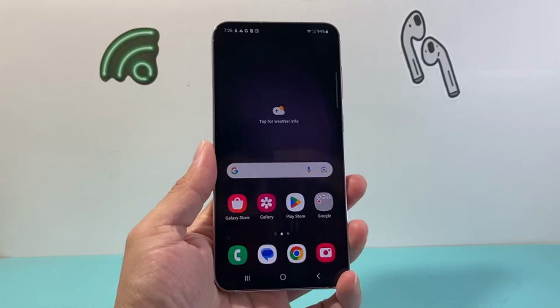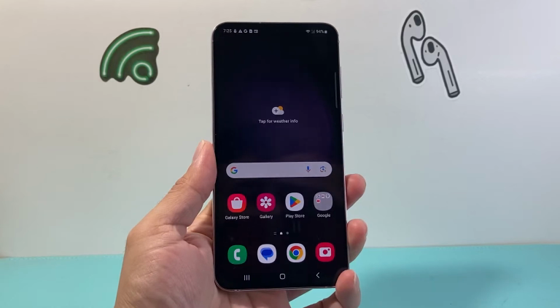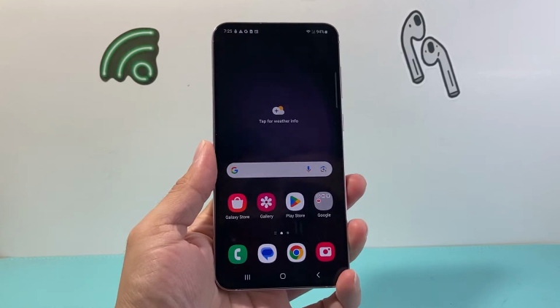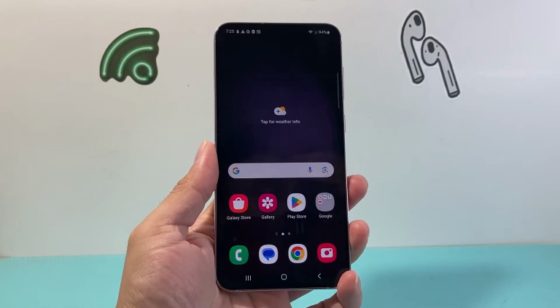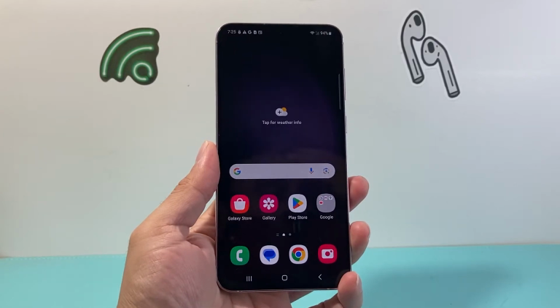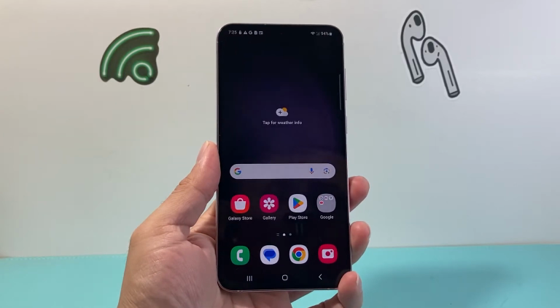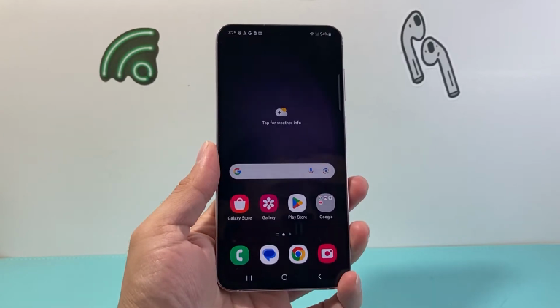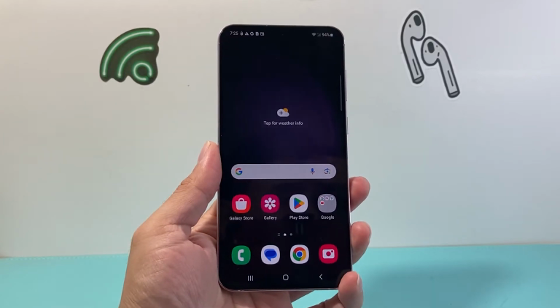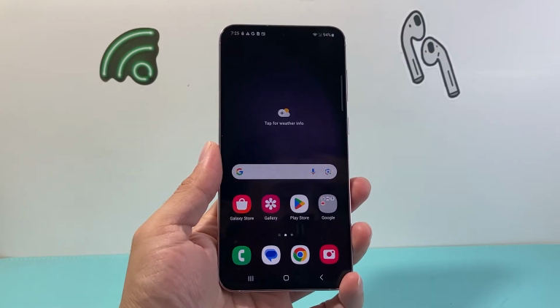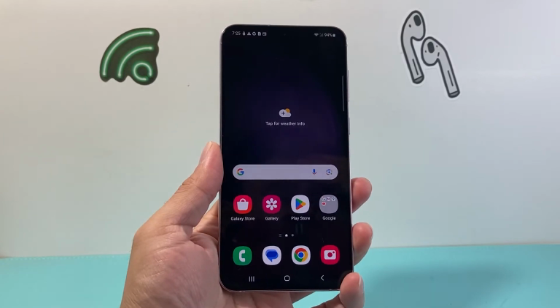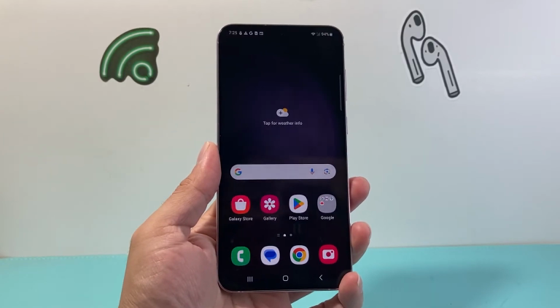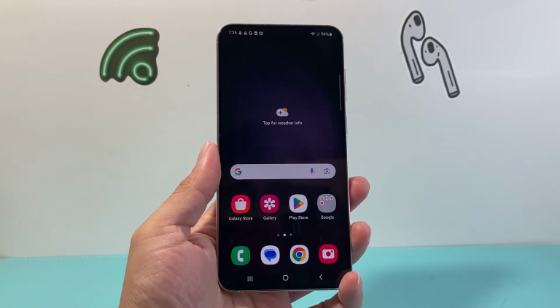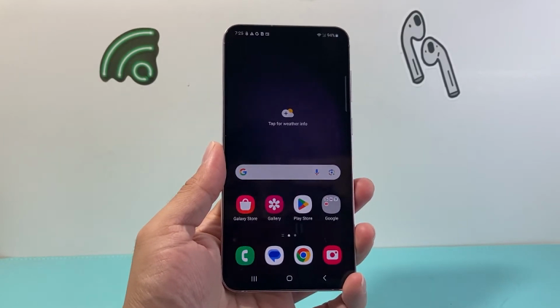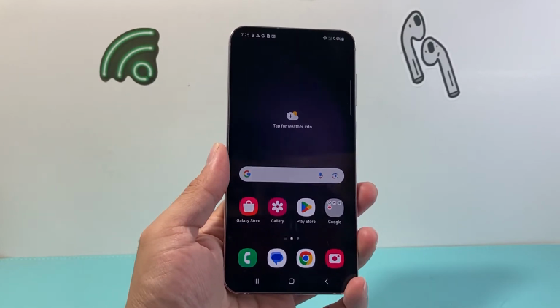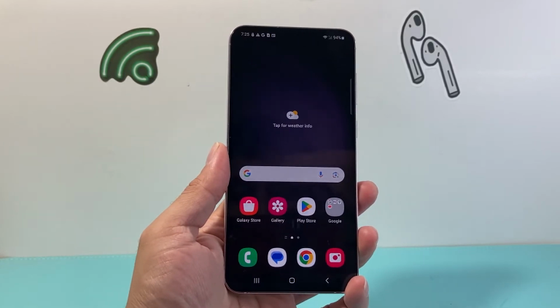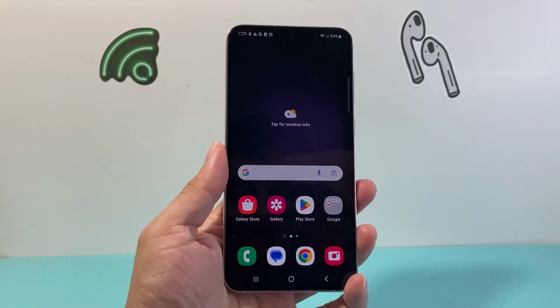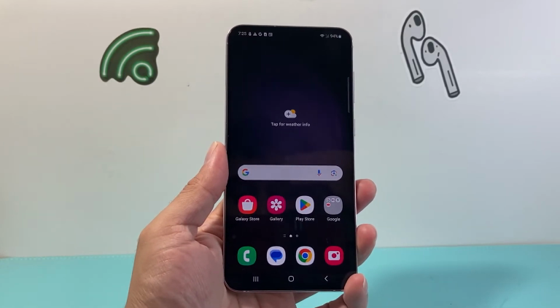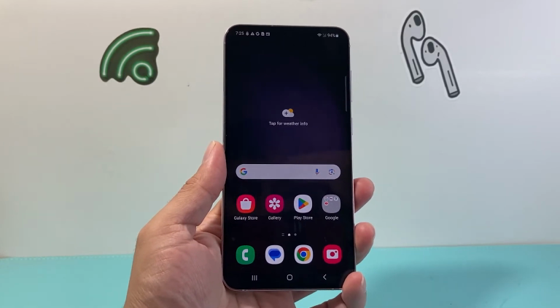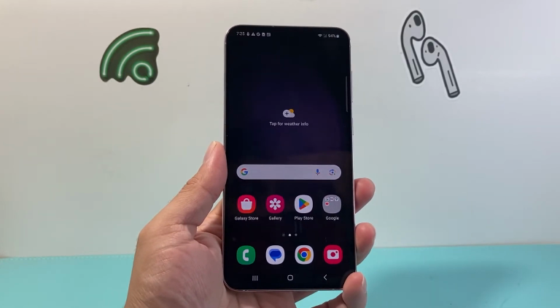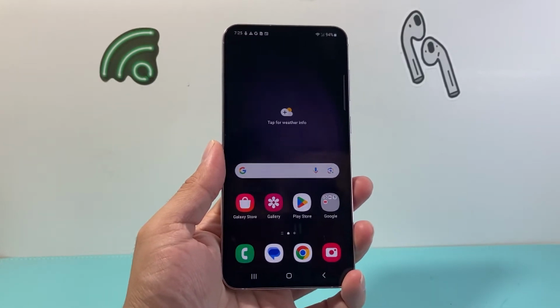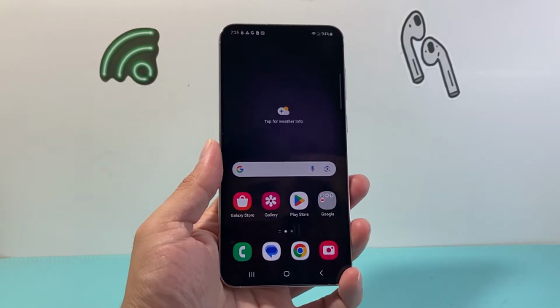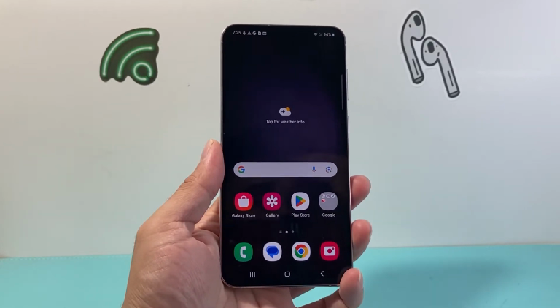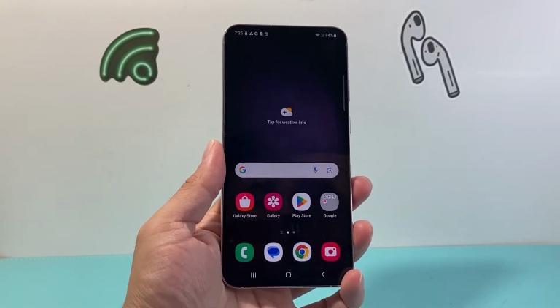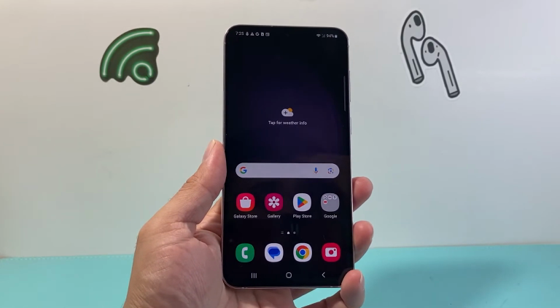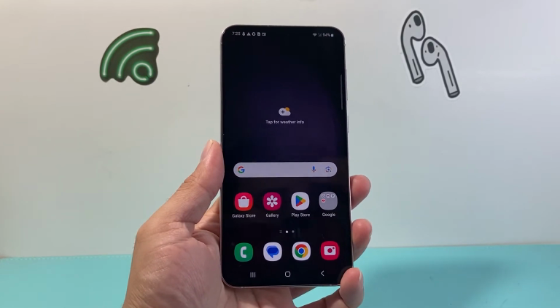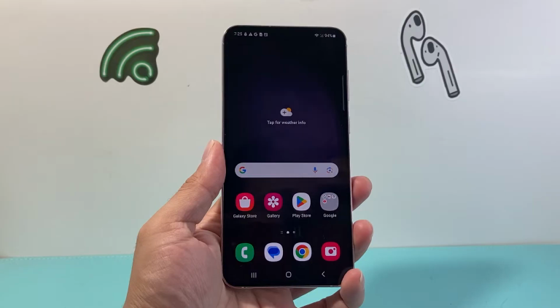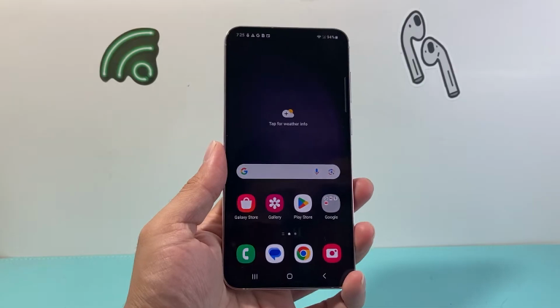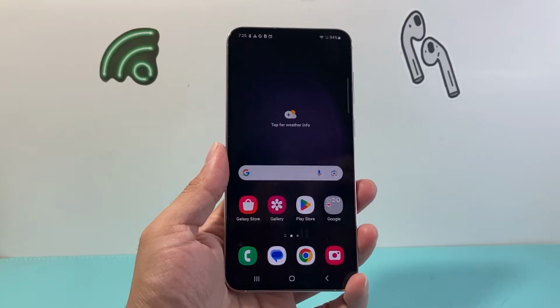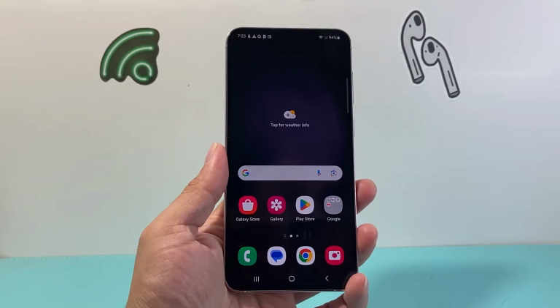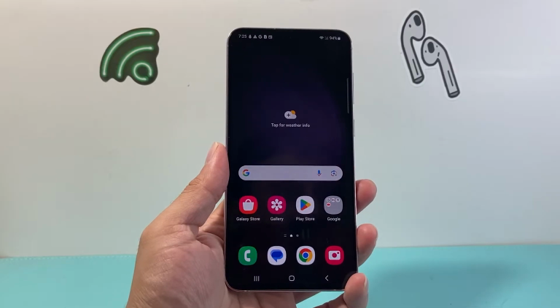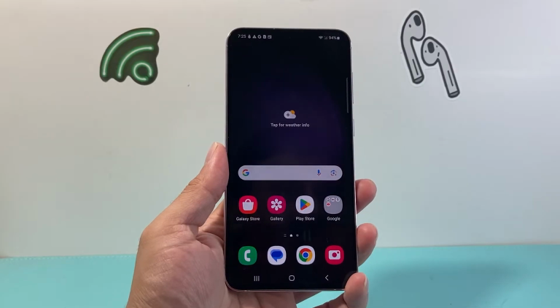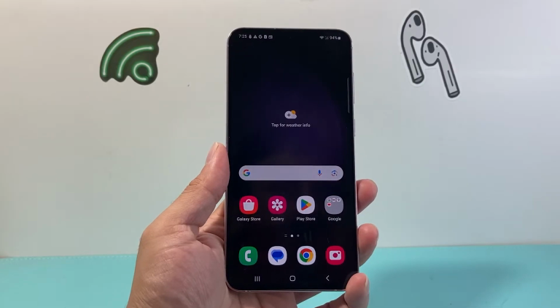Hey everyone, Force Restore here, and in today's video I'm going to show you how to reboot your Samsung phone in a few different ways, so let's get started.